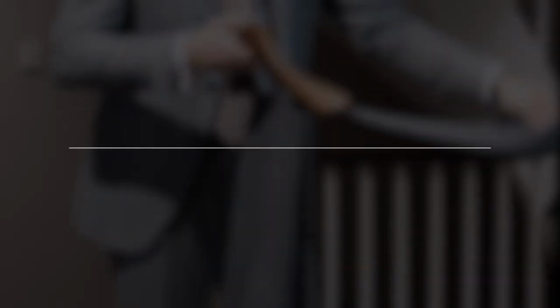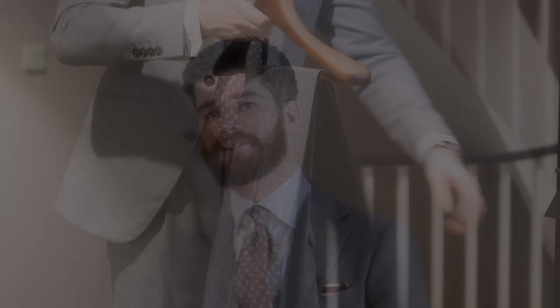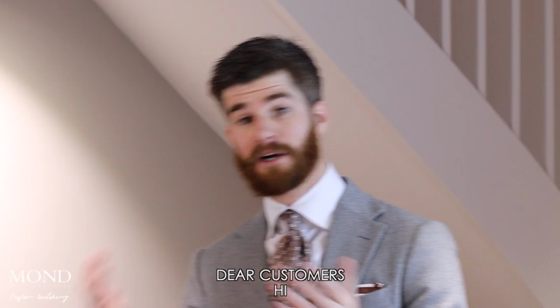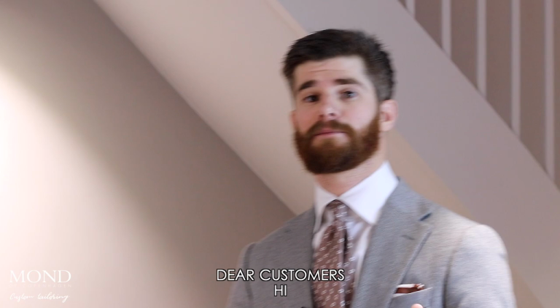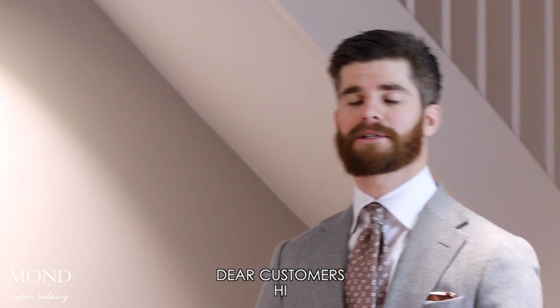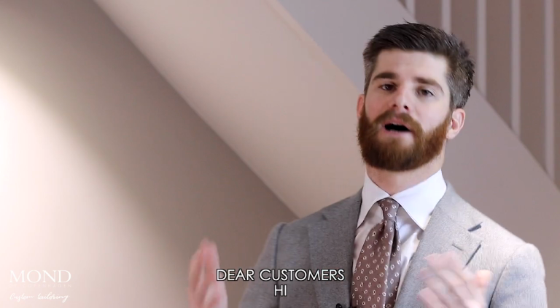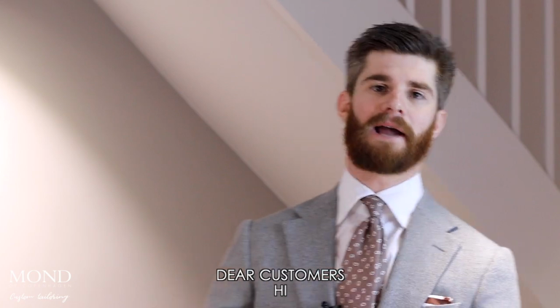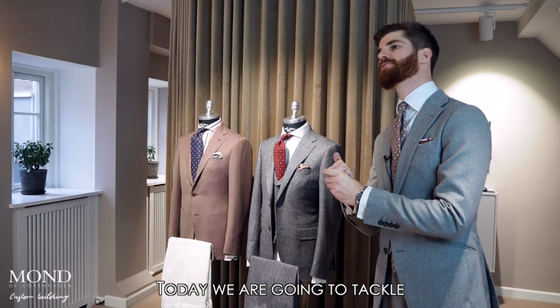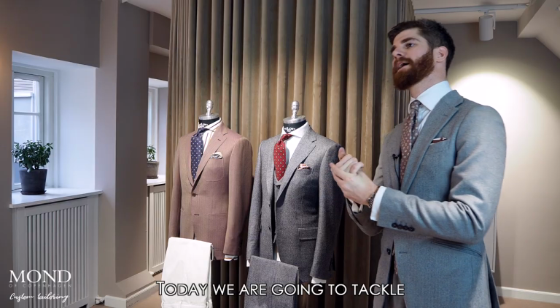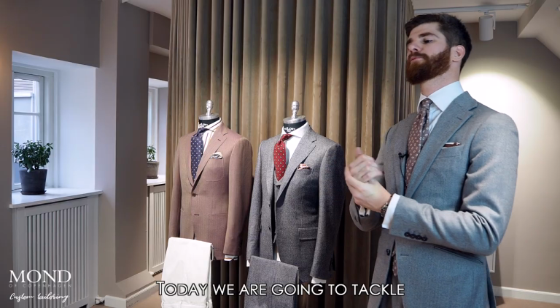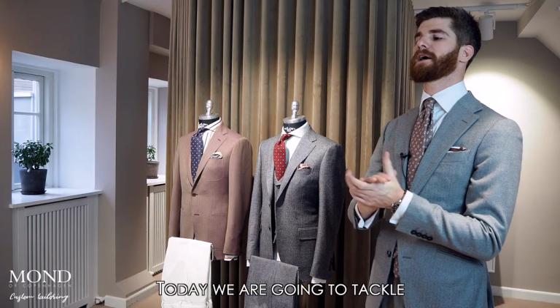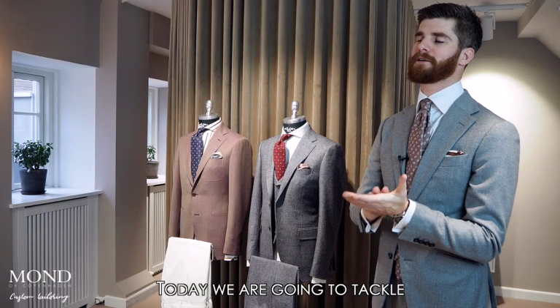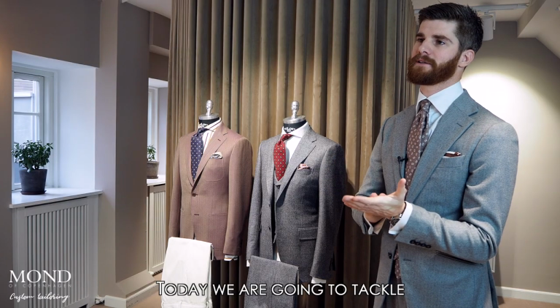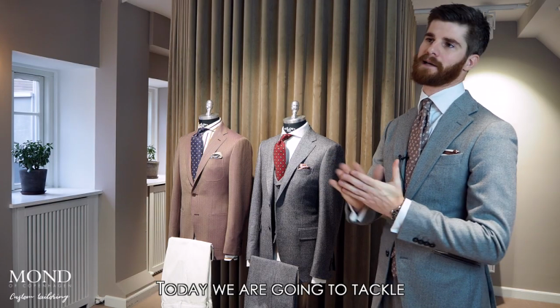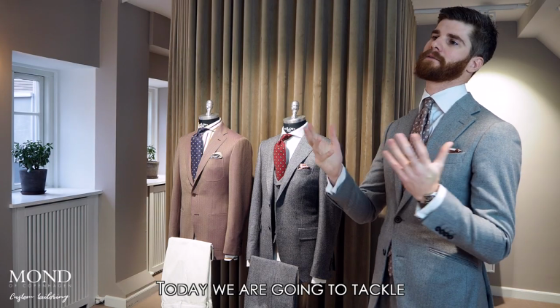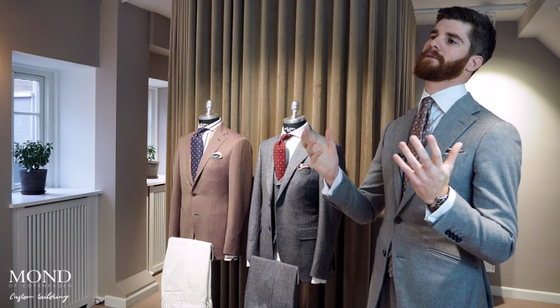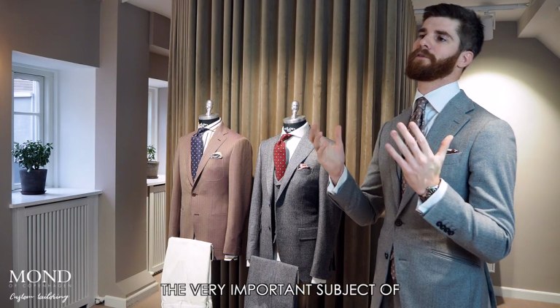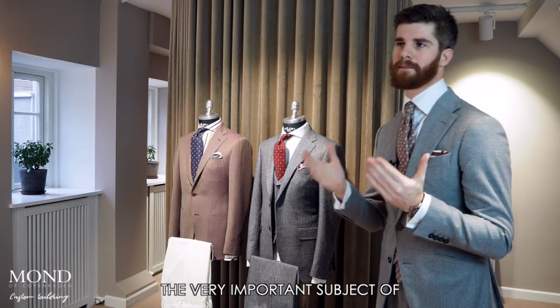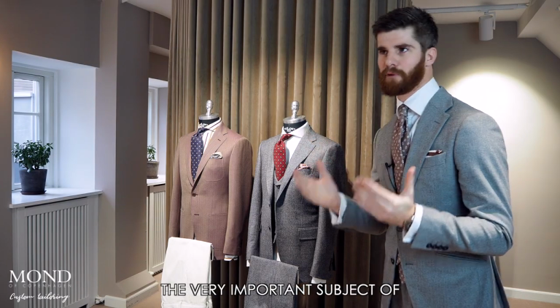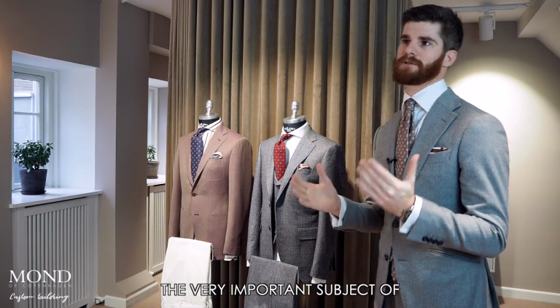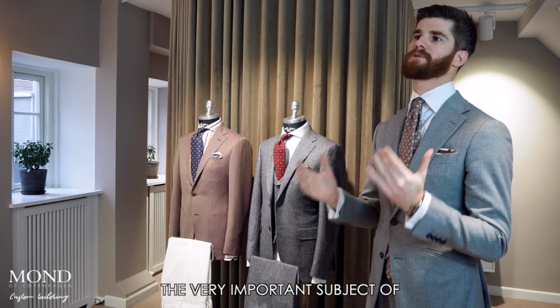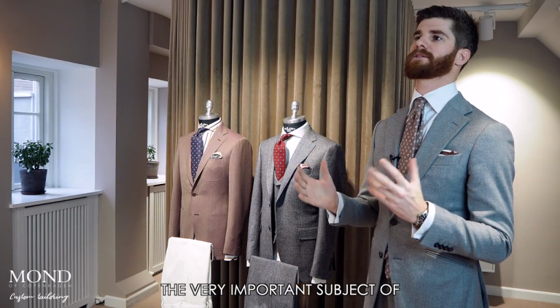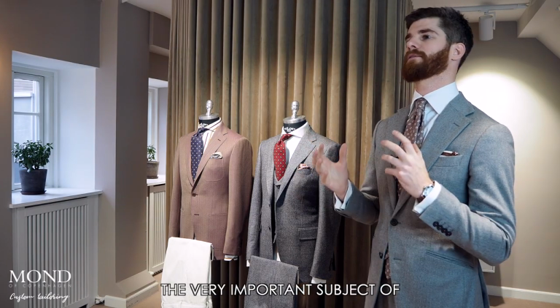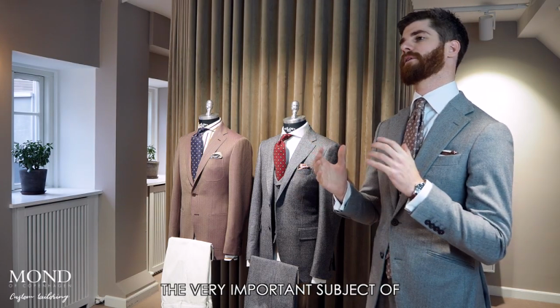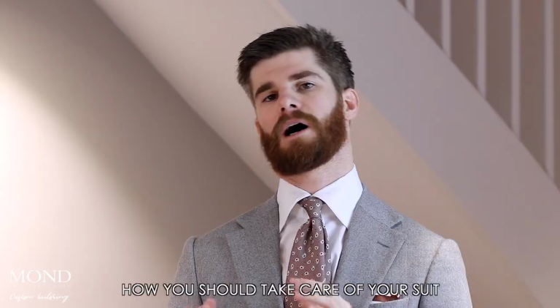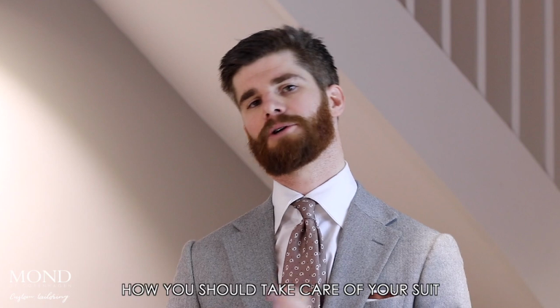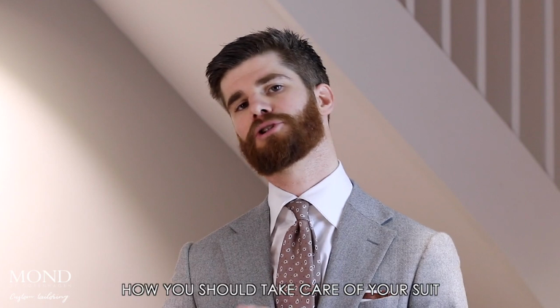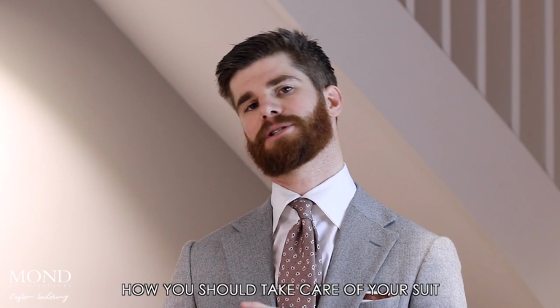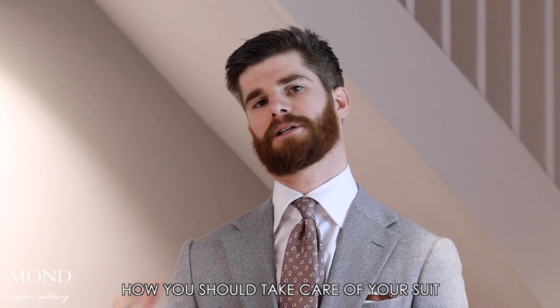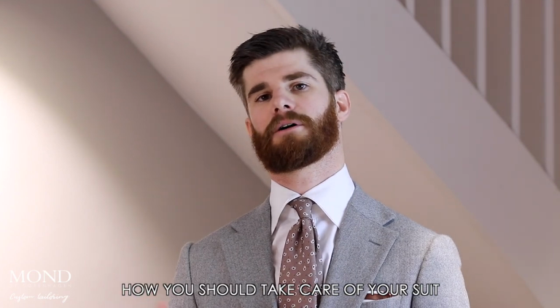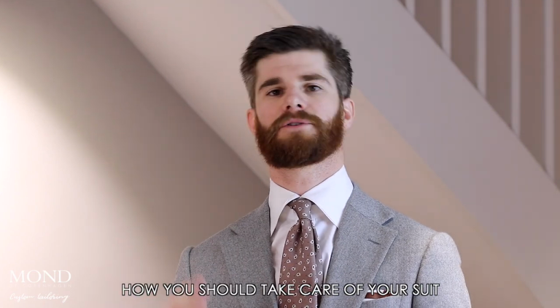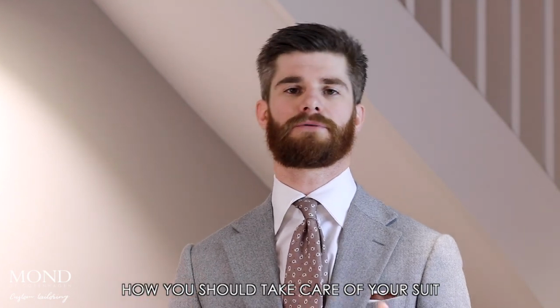Dear customers, hi. Today we are going to tackle the very important subject of how you should take care of your suit.